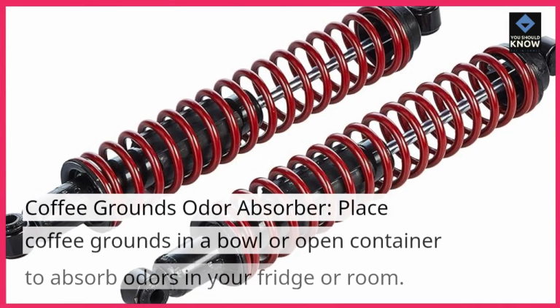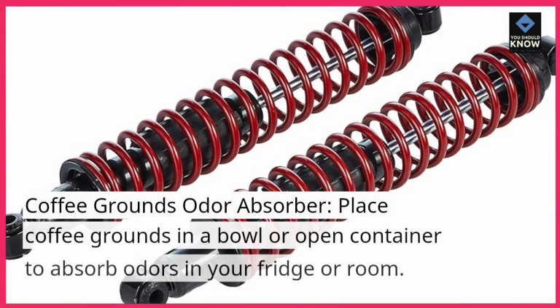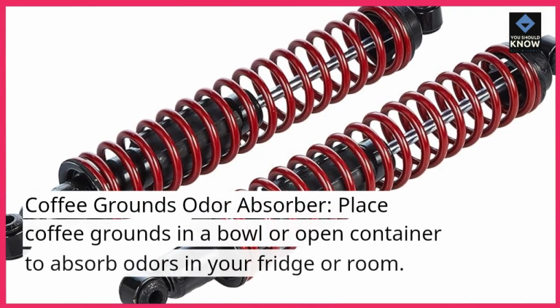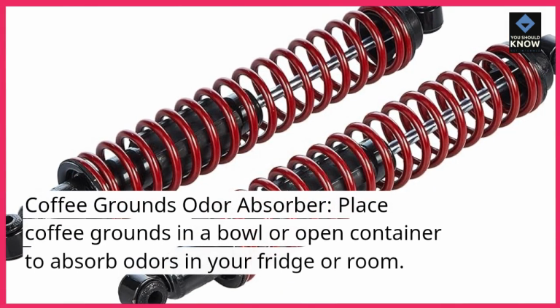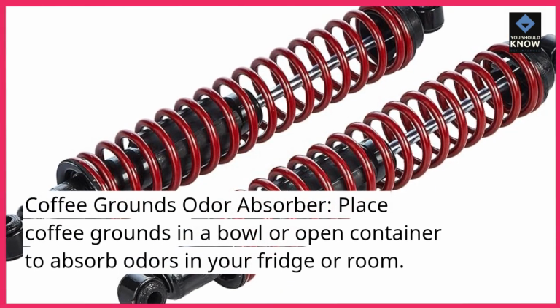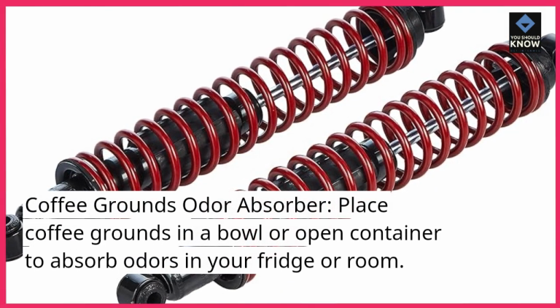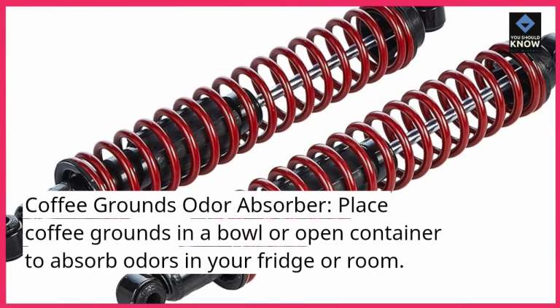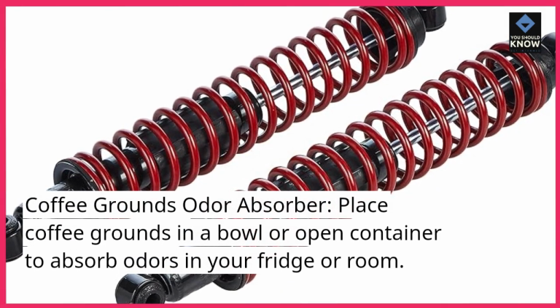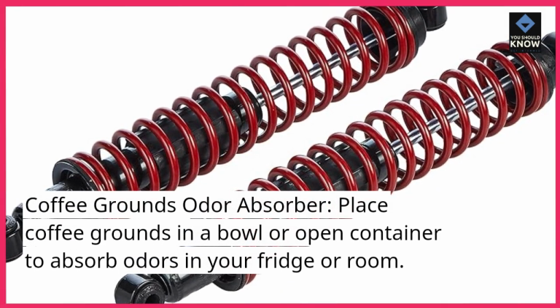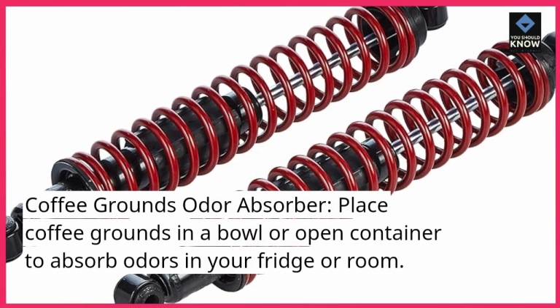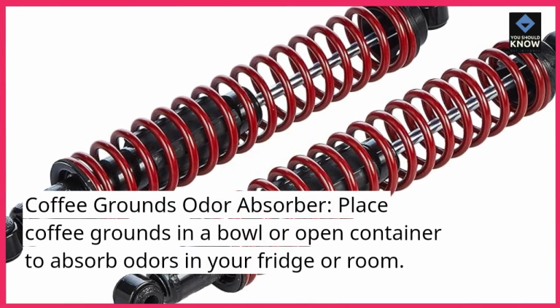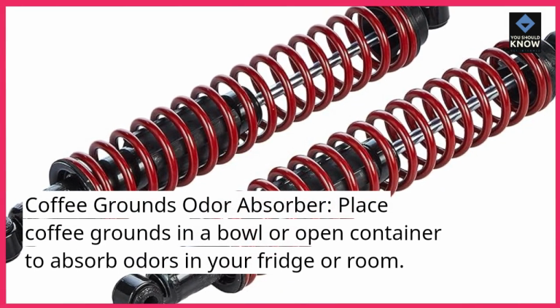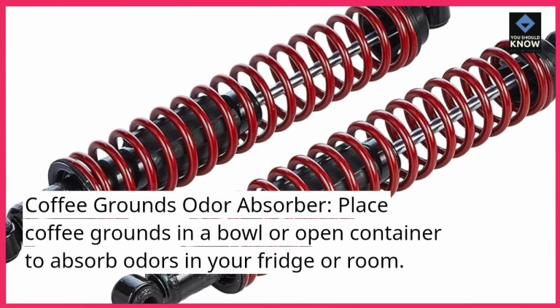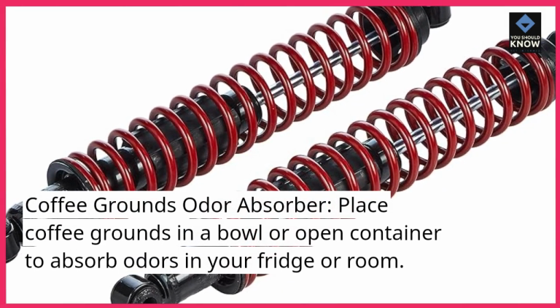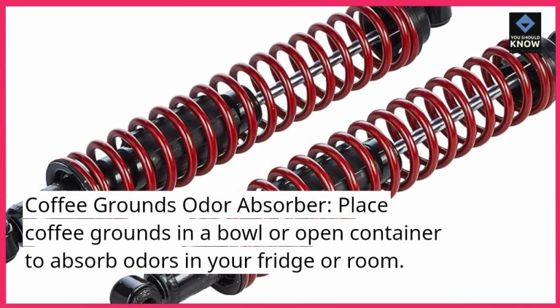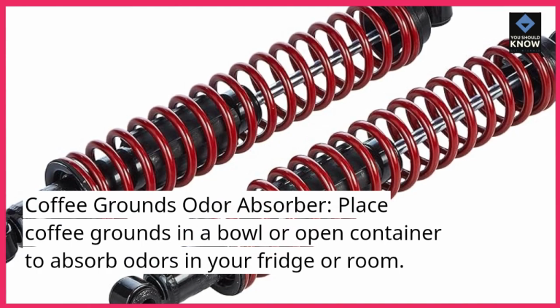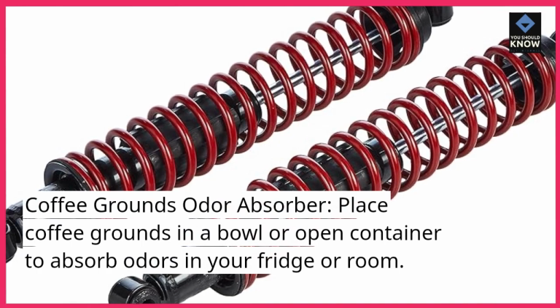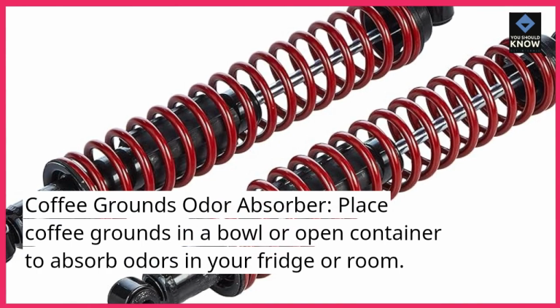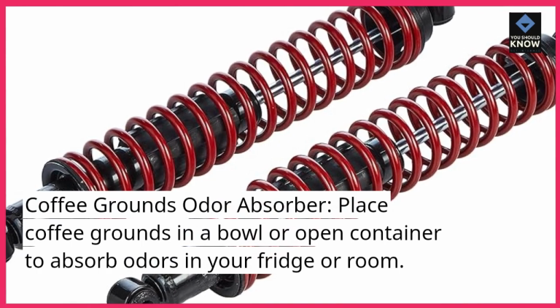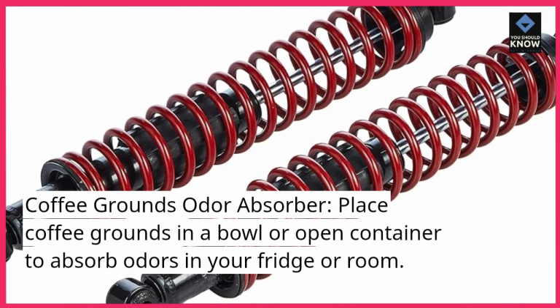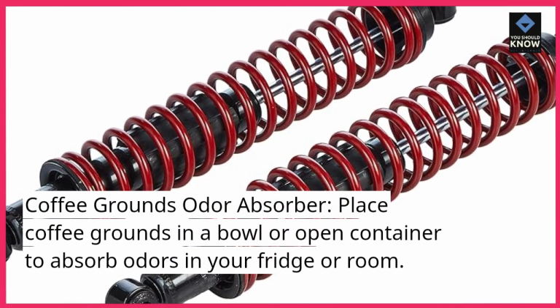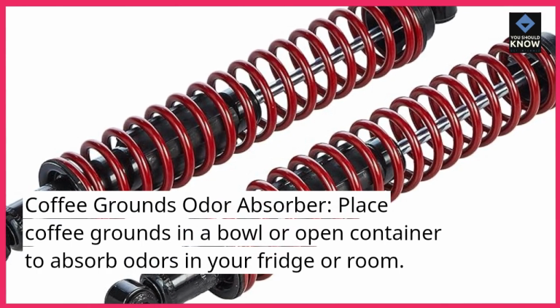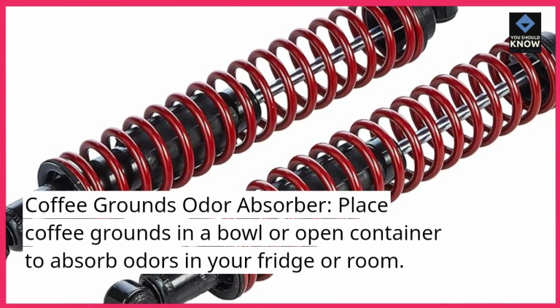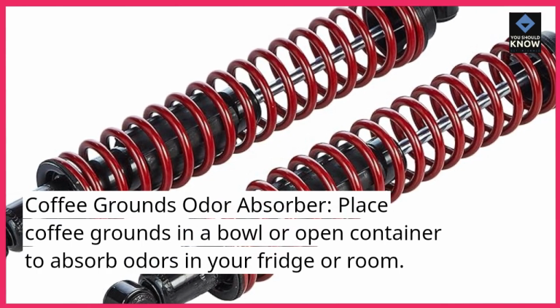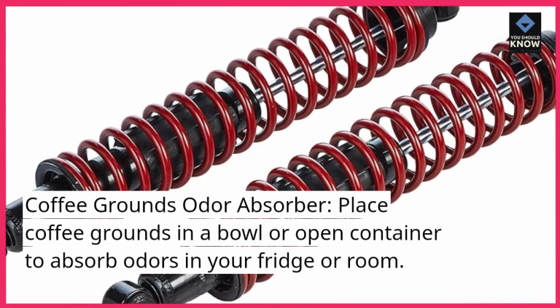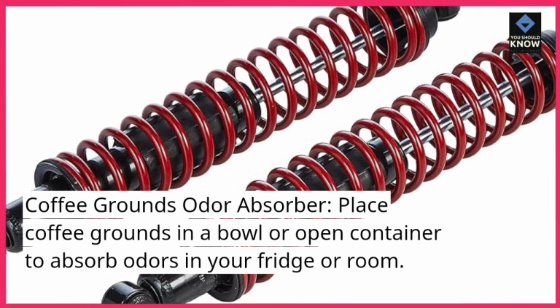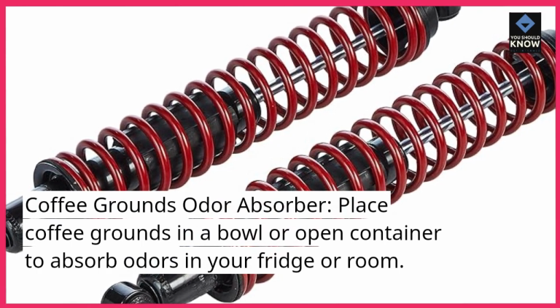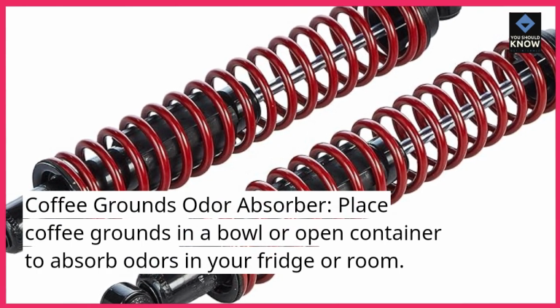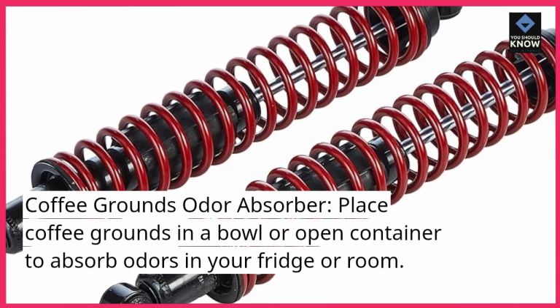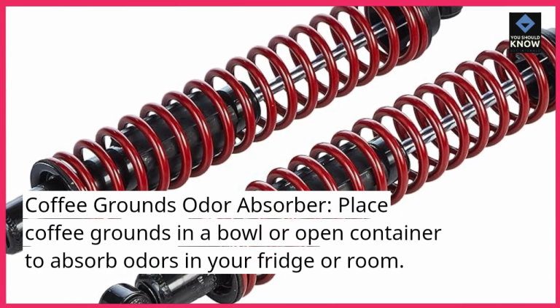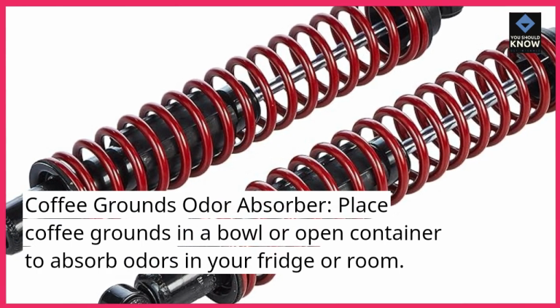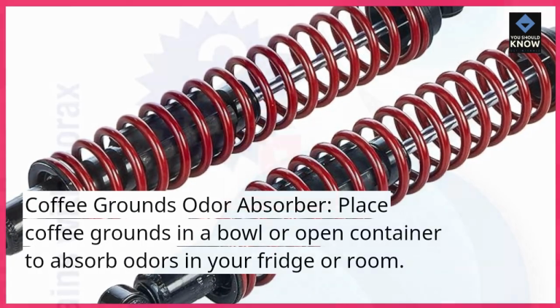Coffee Grounds Odor Absorber. Place coffee grounds in a bowl or open container to absorb odors in your fridge or room.